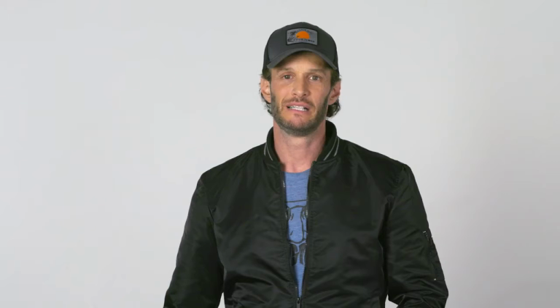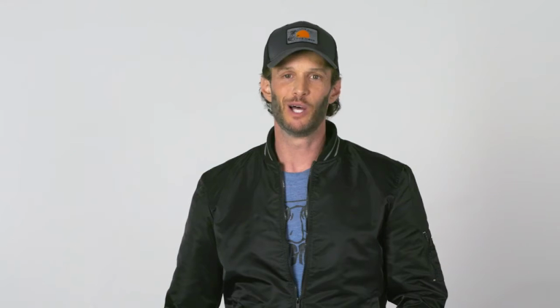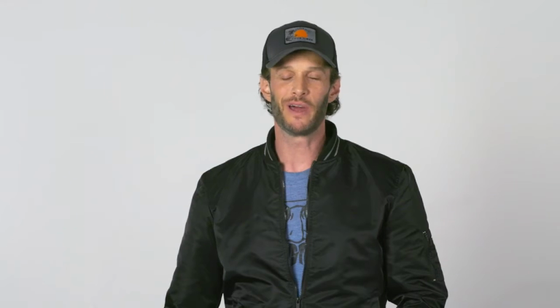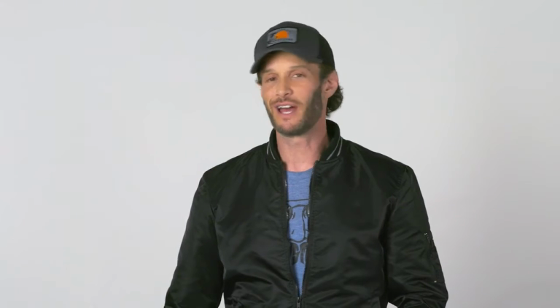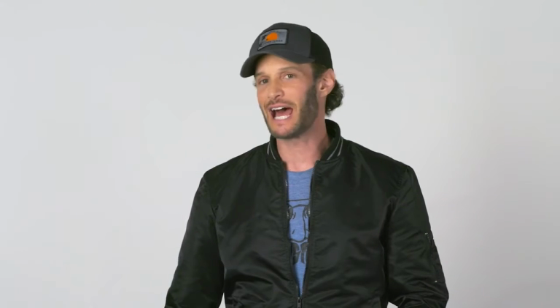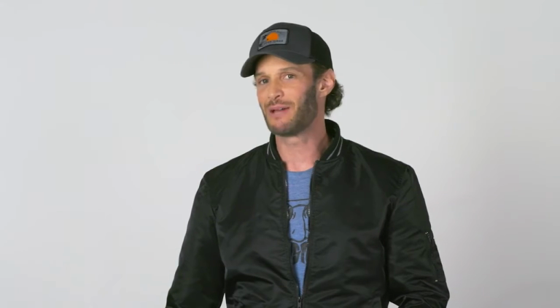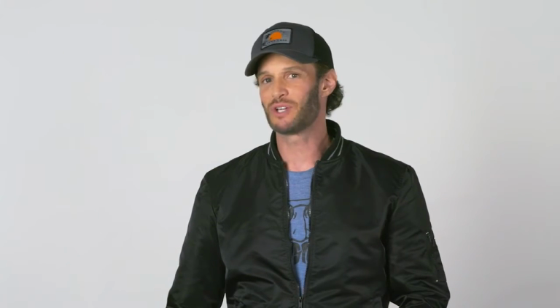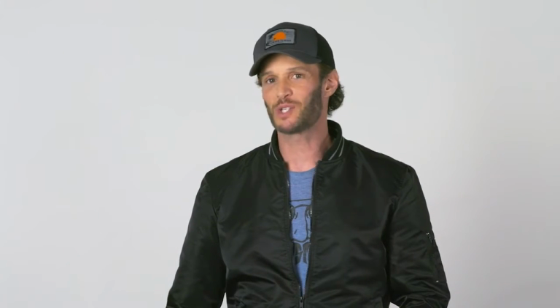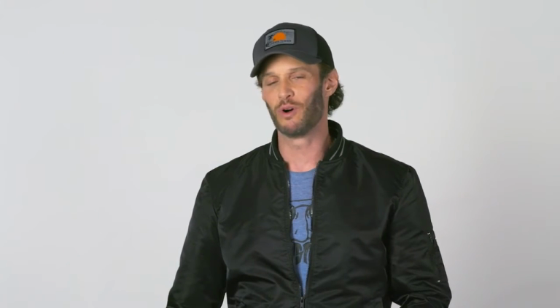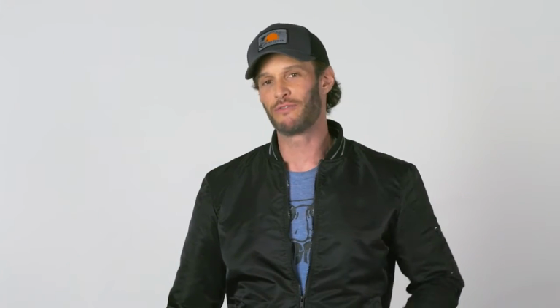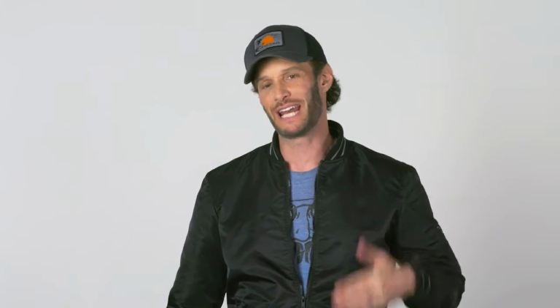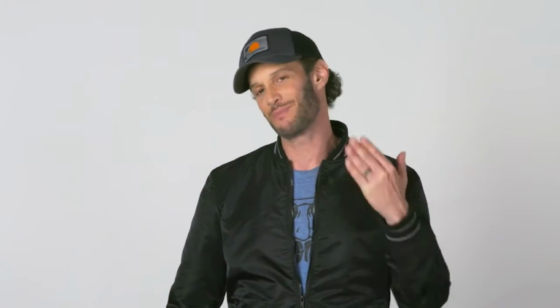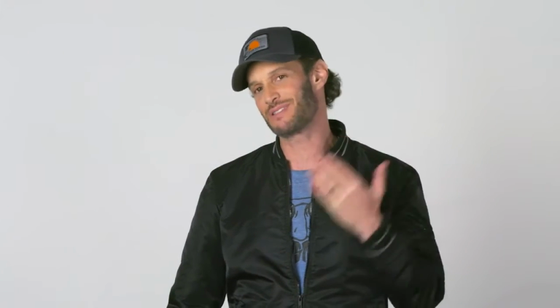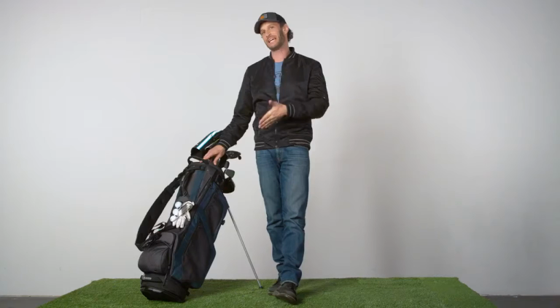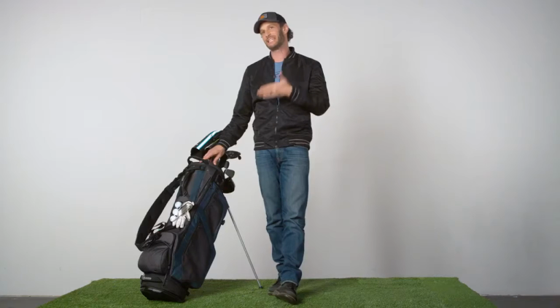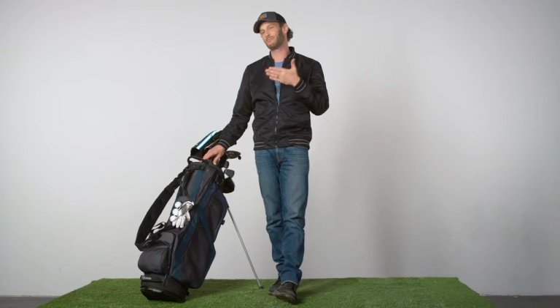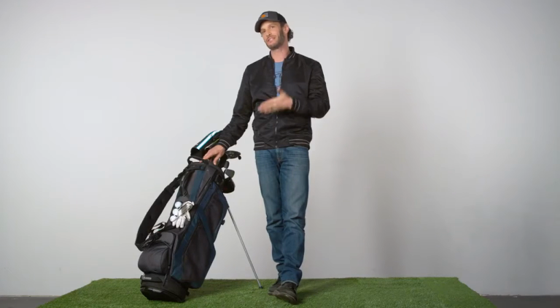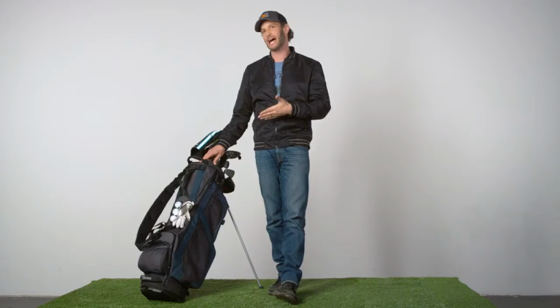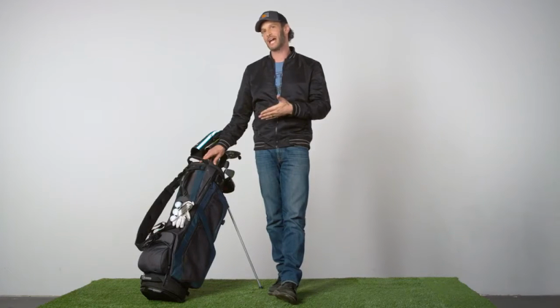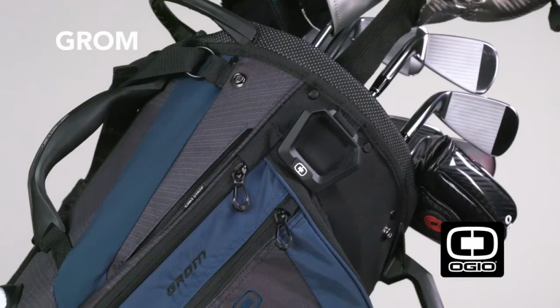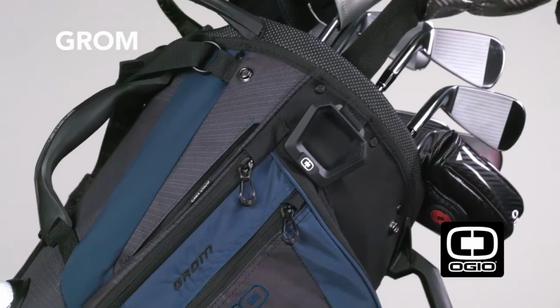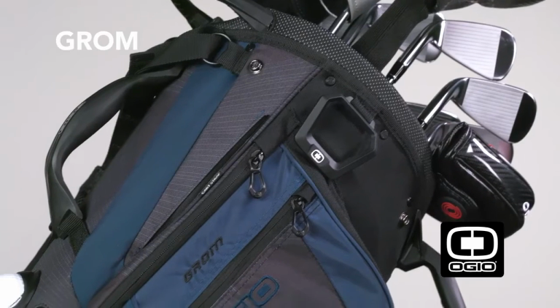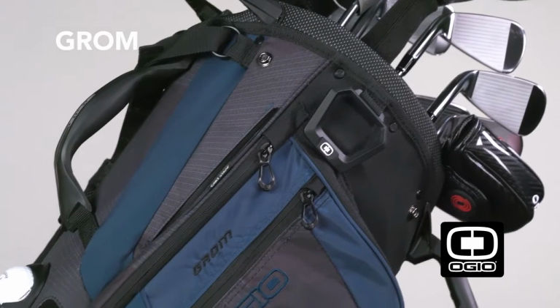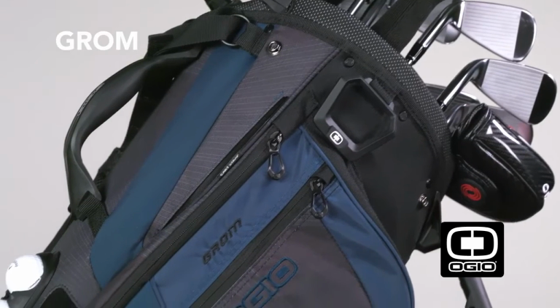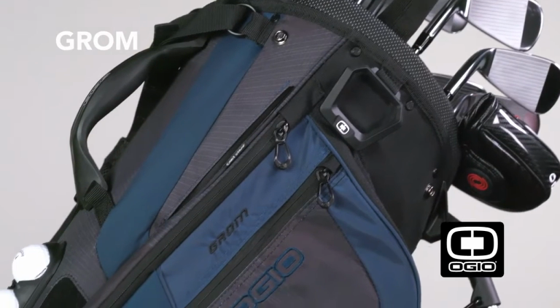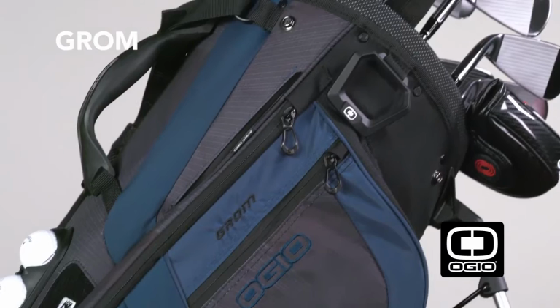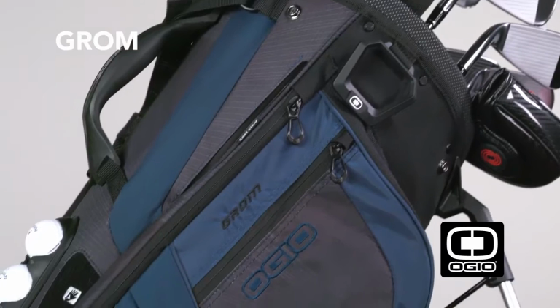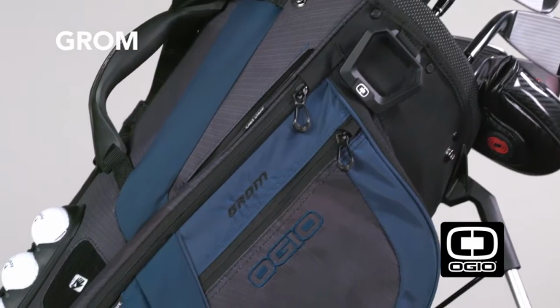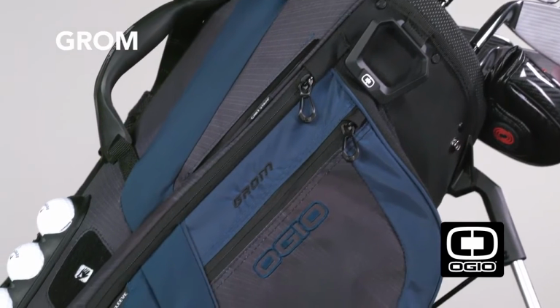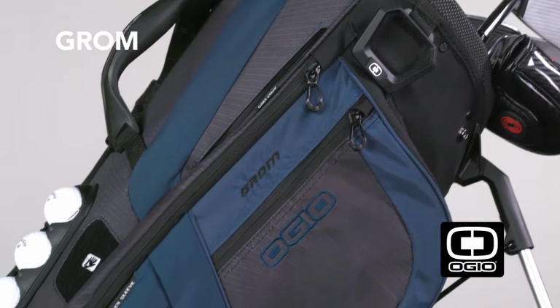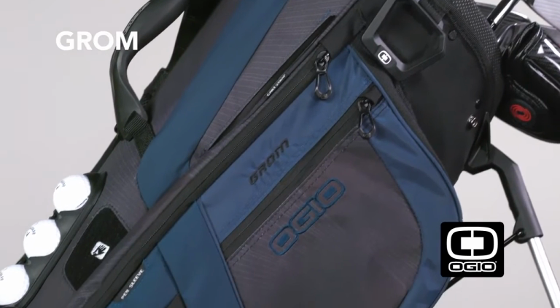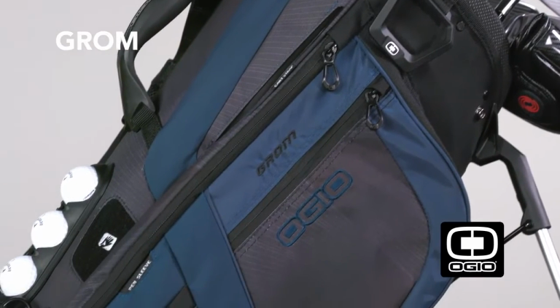Hello Internet, I am Josh Wolfe and I am standing beside the Ogeo Grom golf bag.